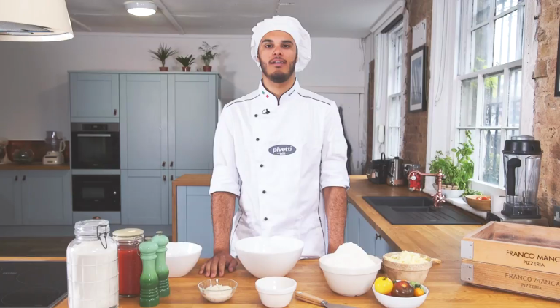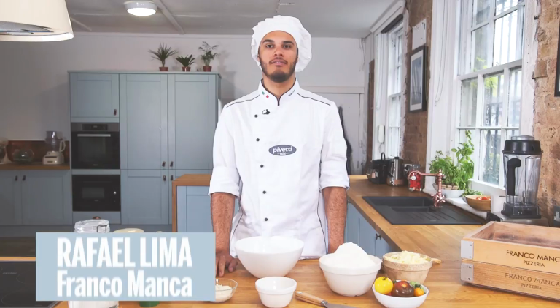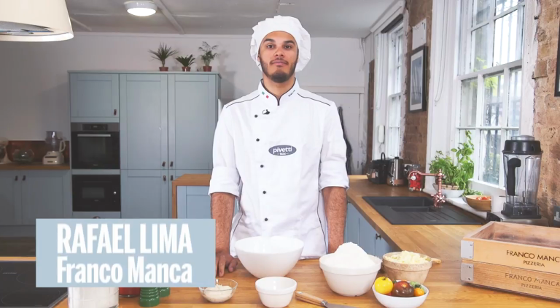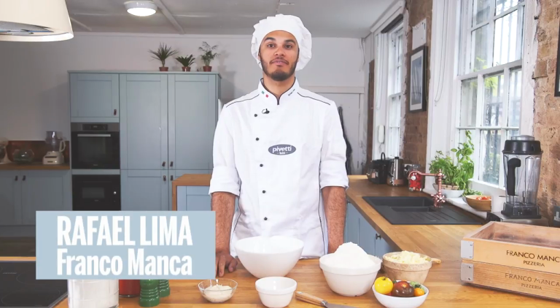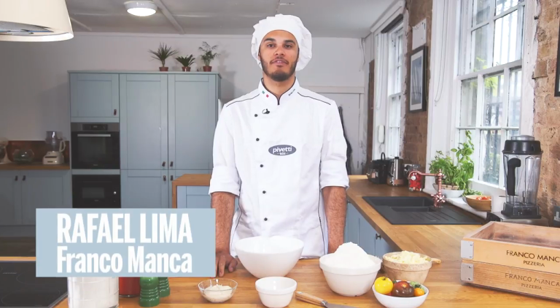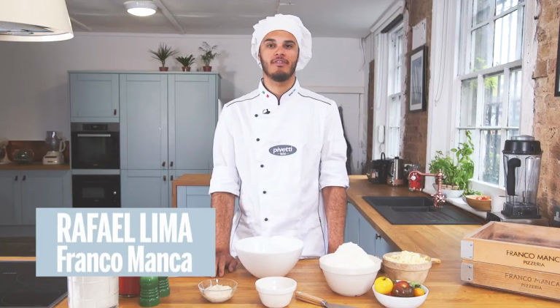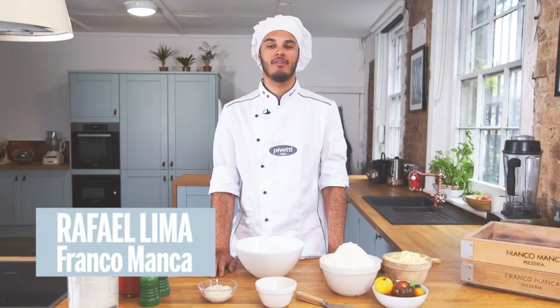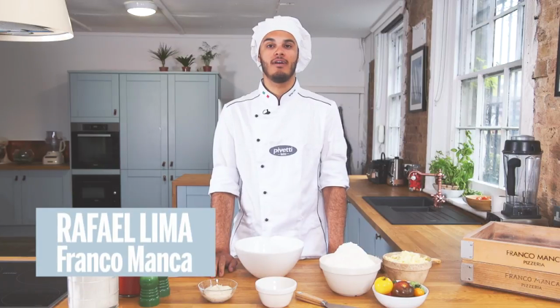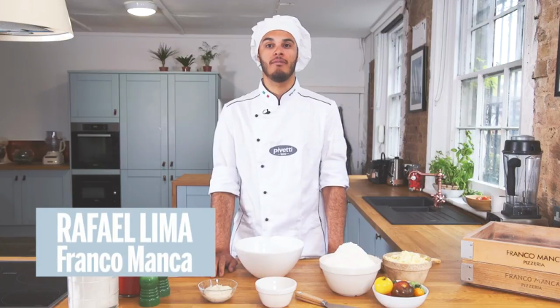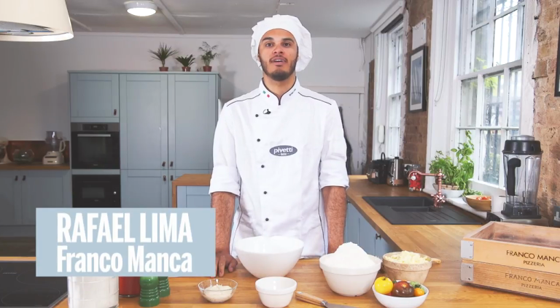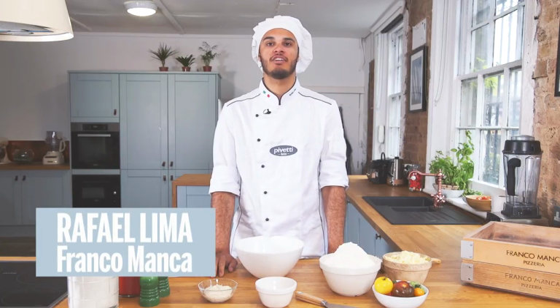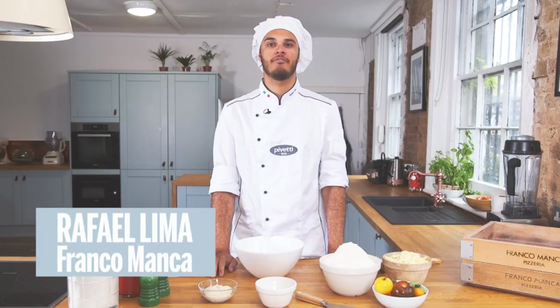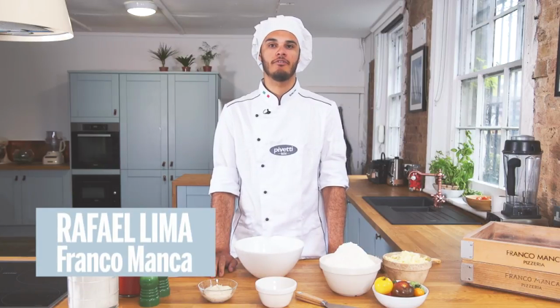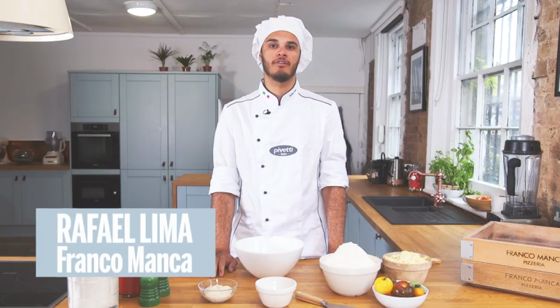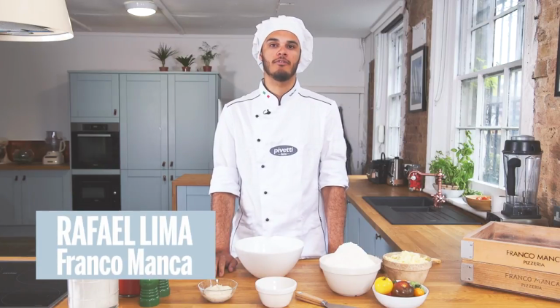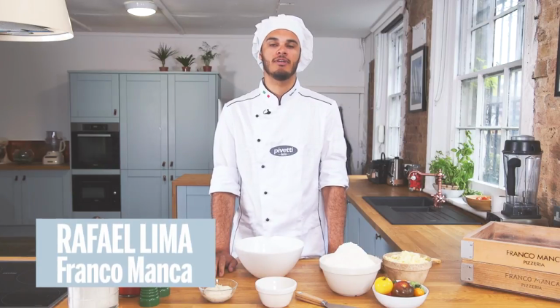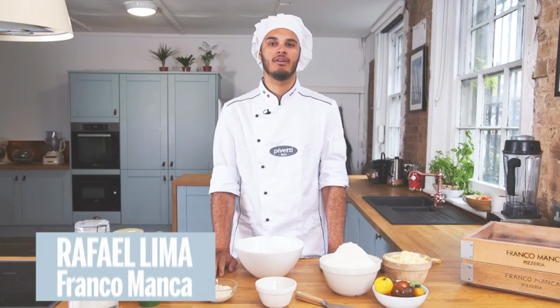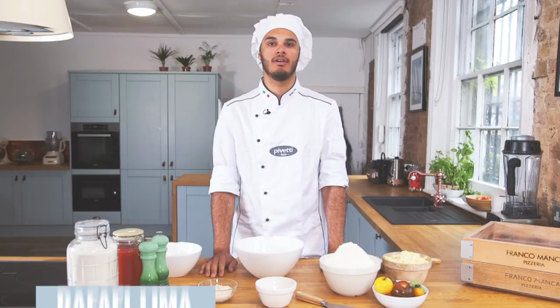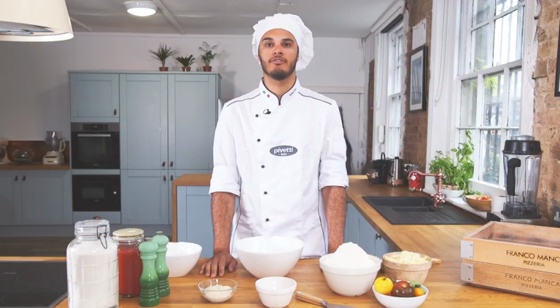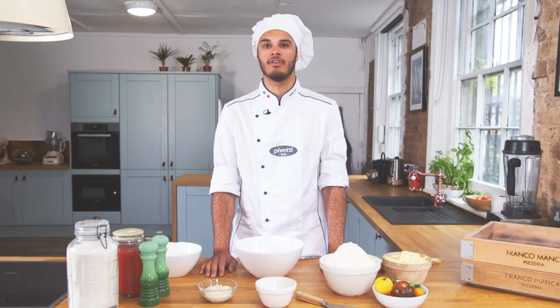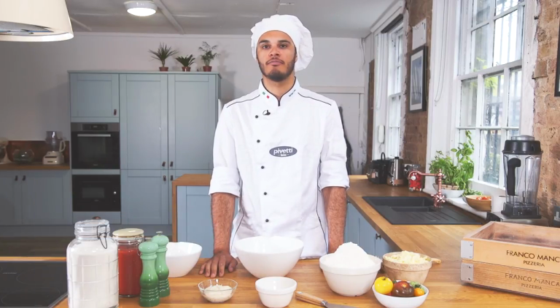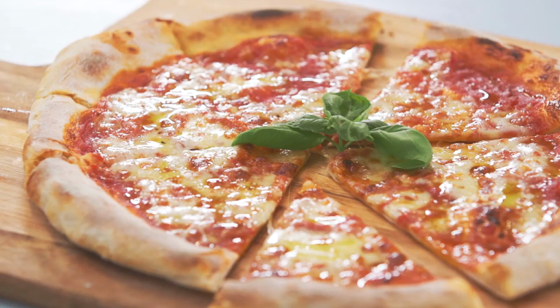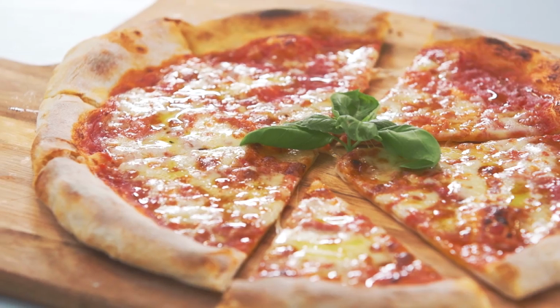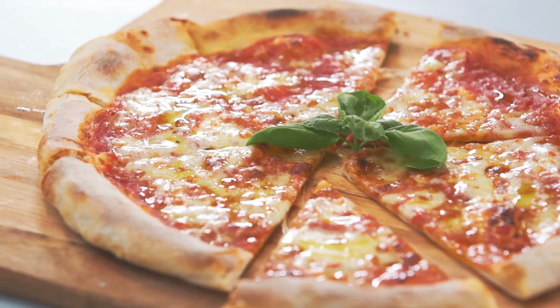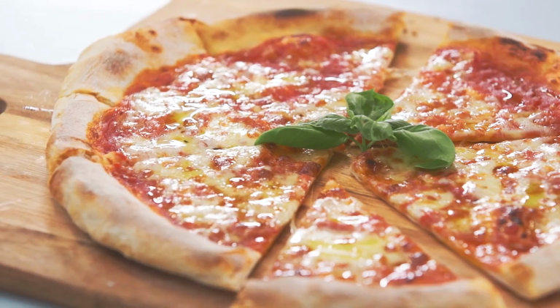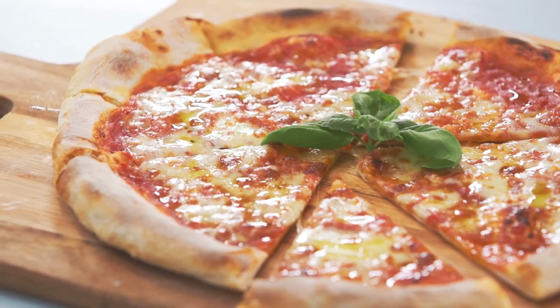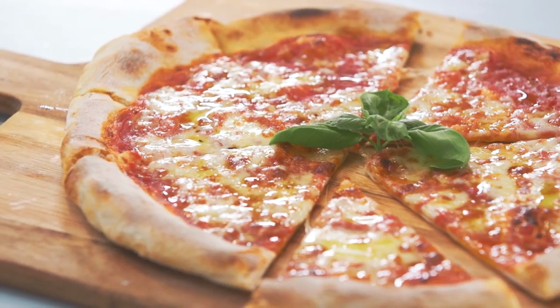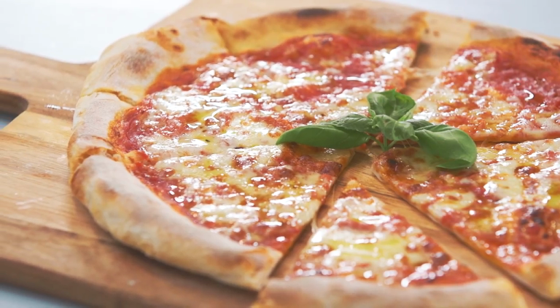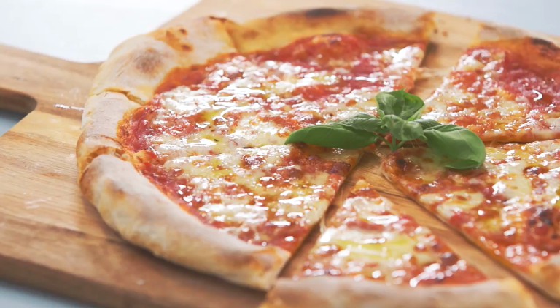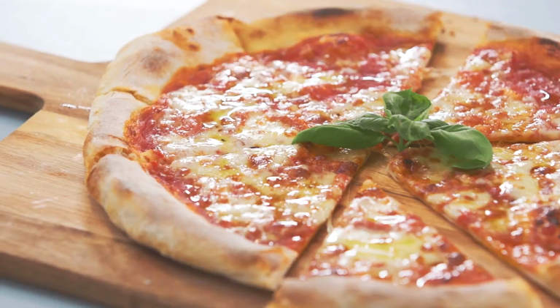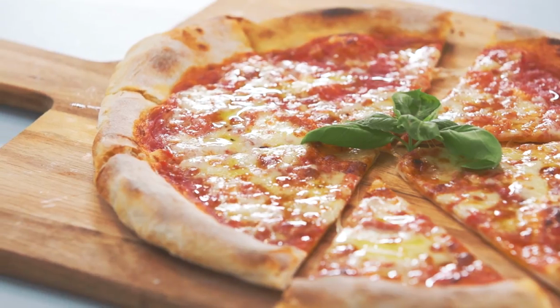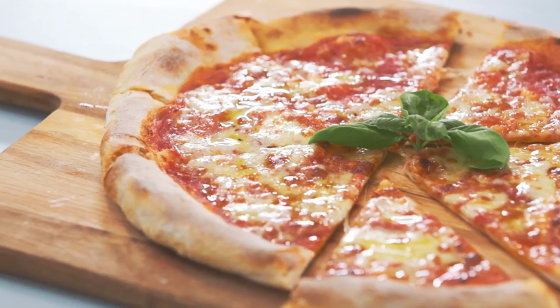Hello, my name is Rafa. I'm the Irish chef for Franco Manca, and today I'm gonna be showing you guys how to make a sourdough pizza.